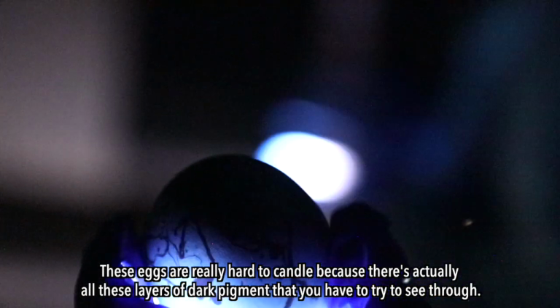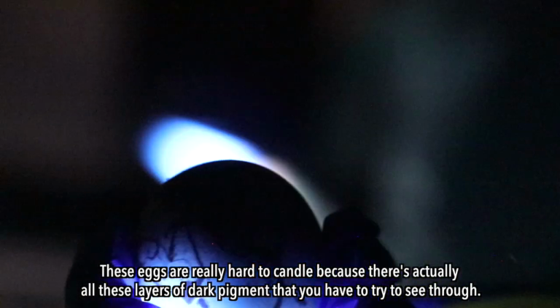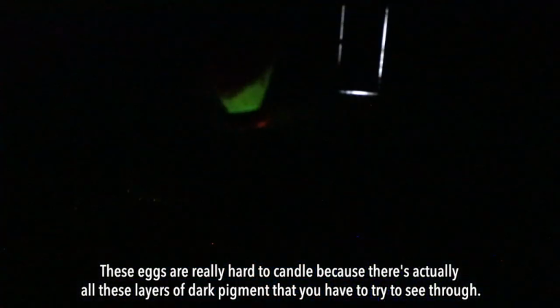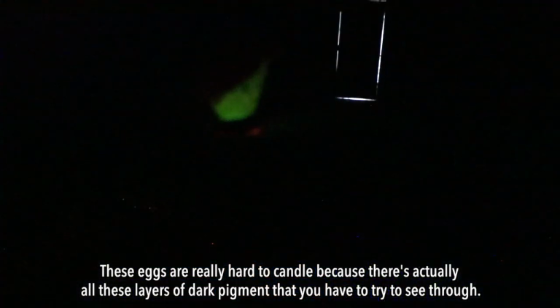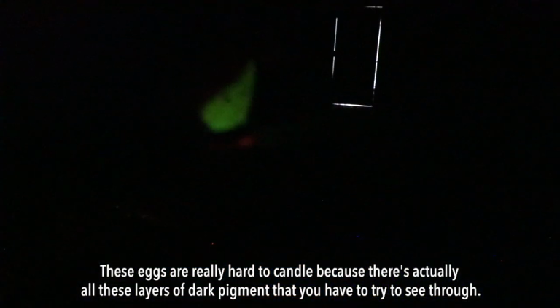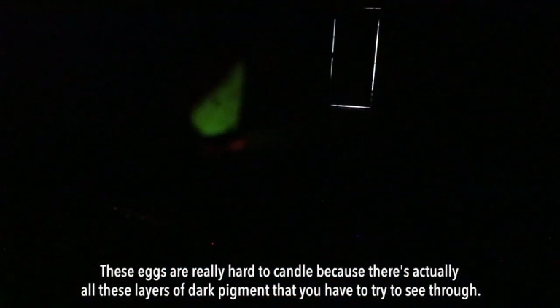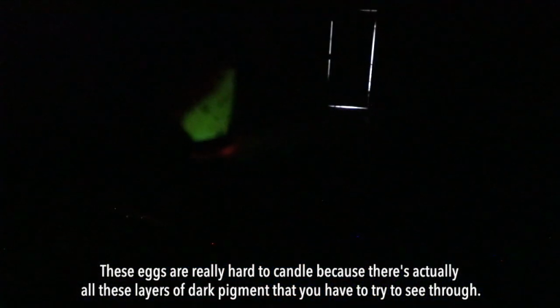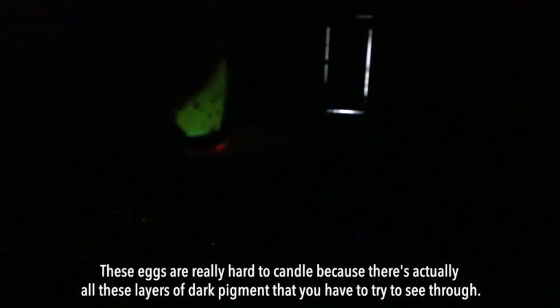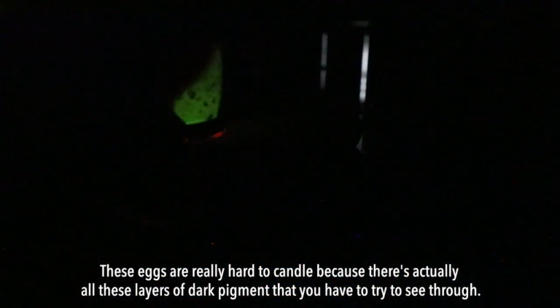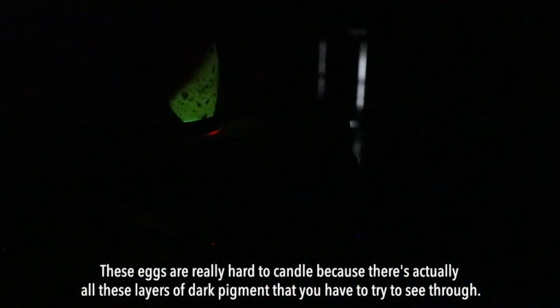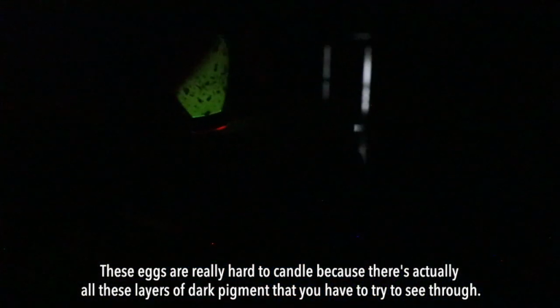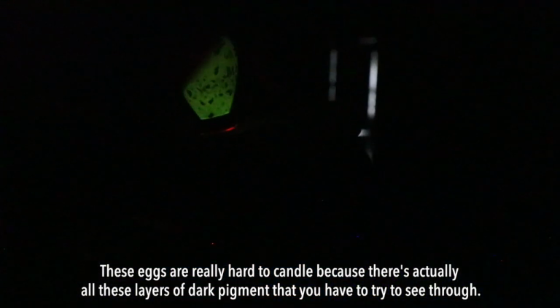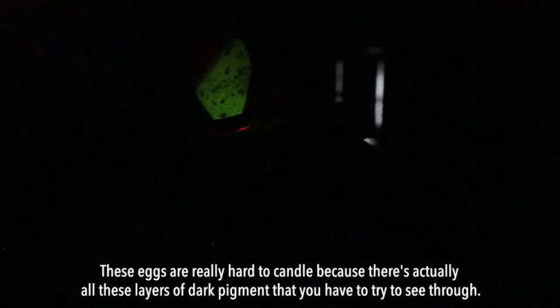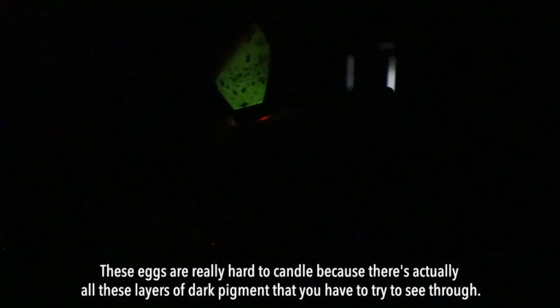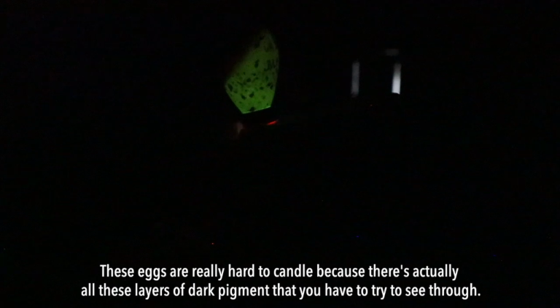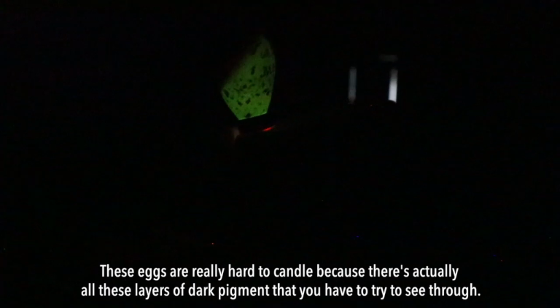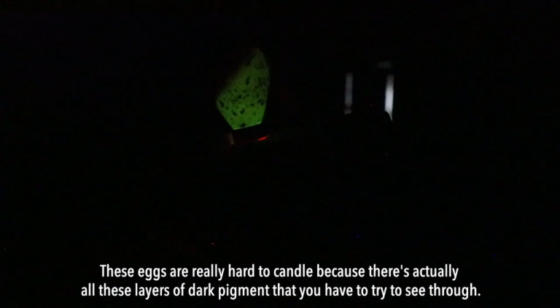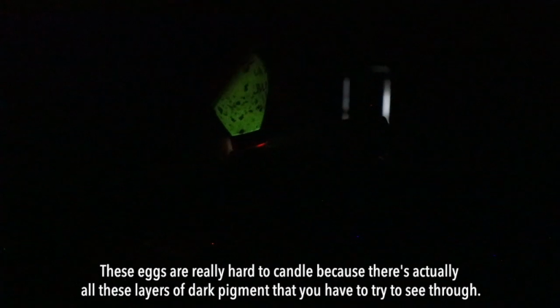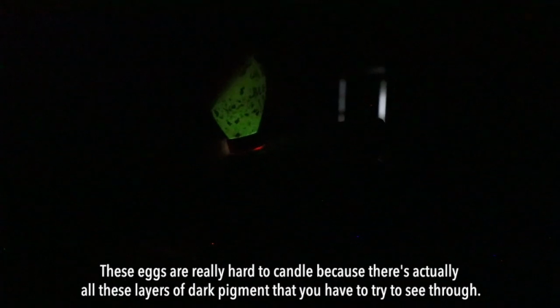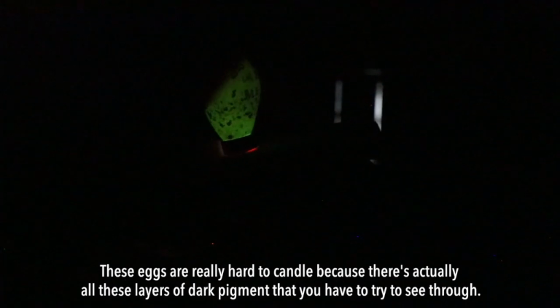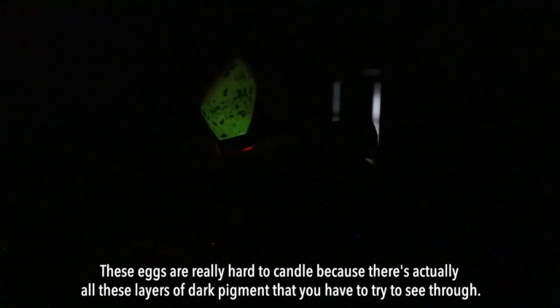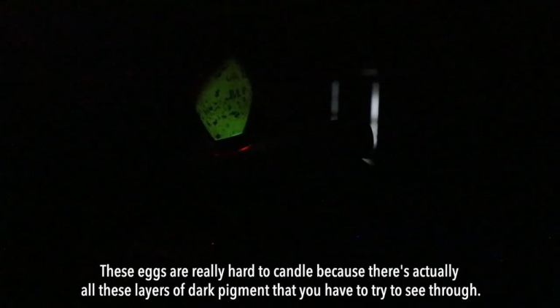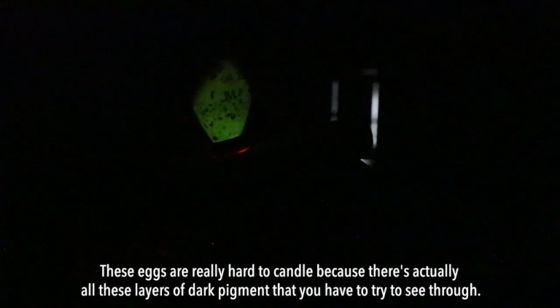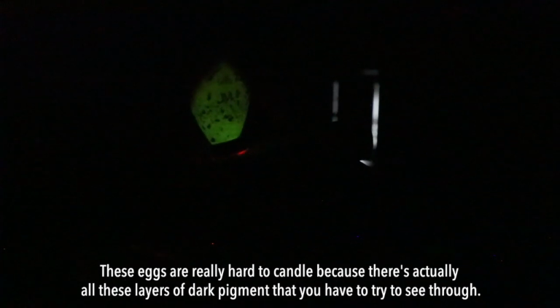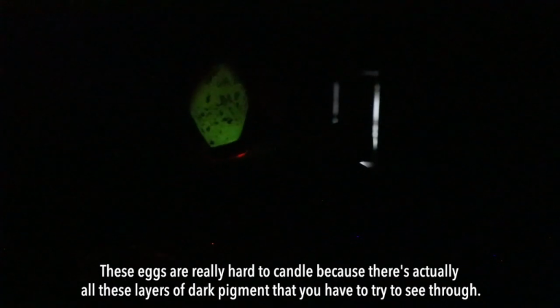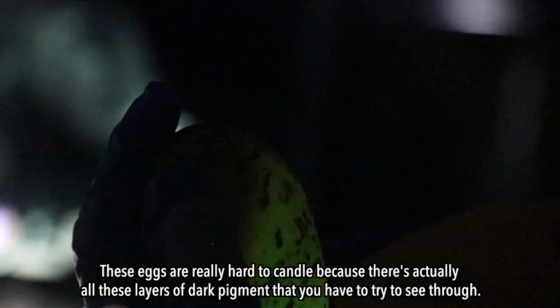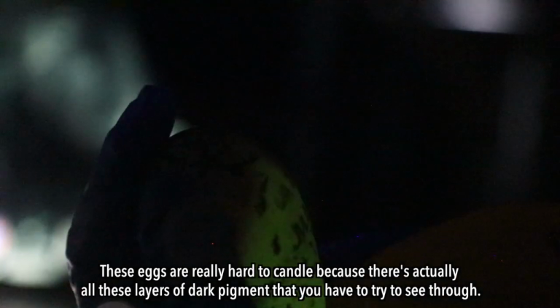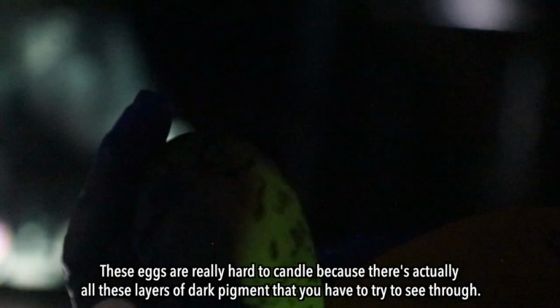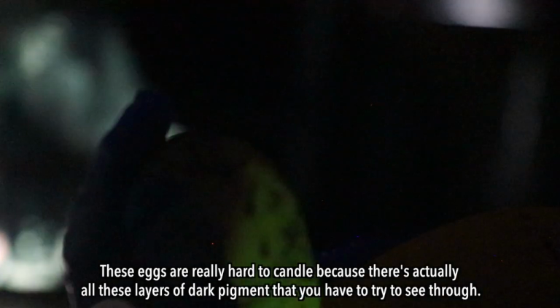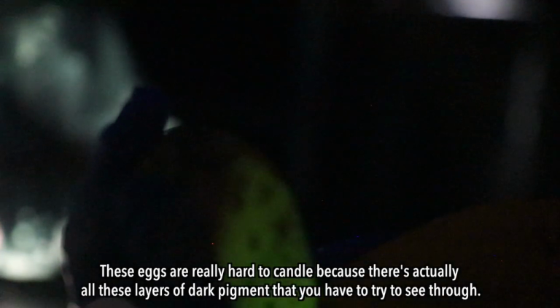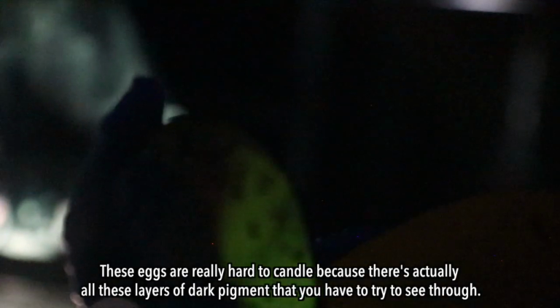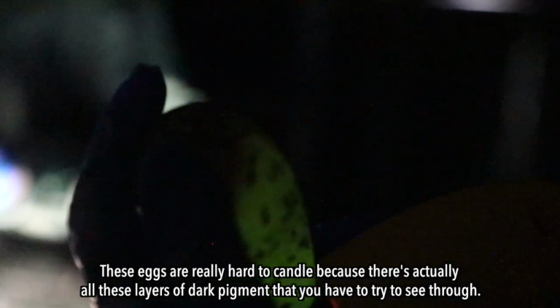These eggs are really hard to candle because there are actually all these layers of dark pigment that you have to try to see through.